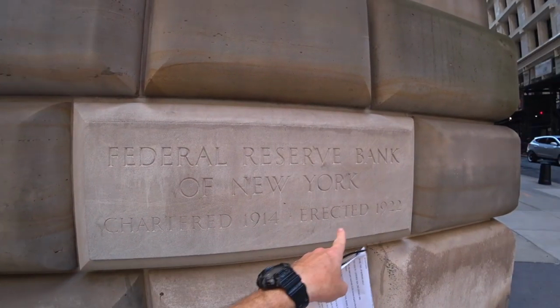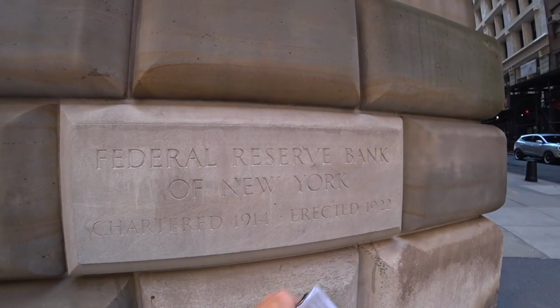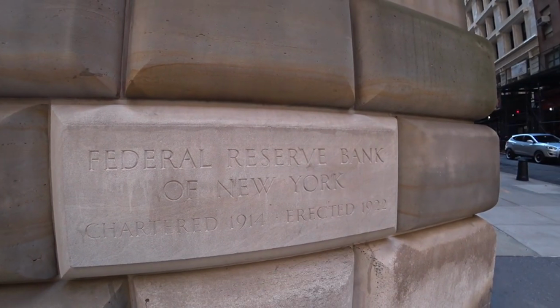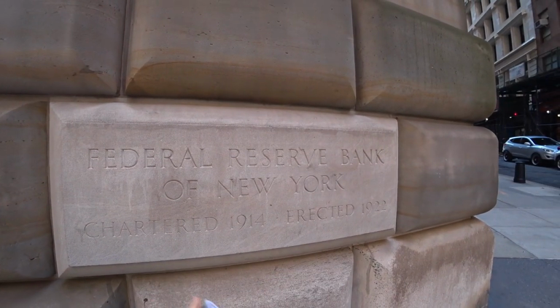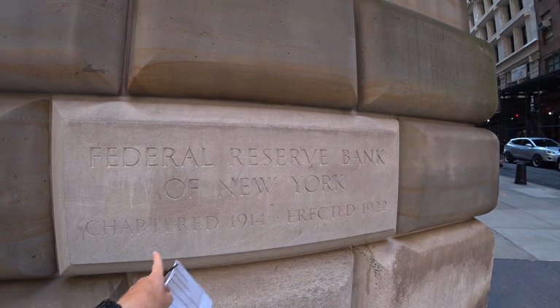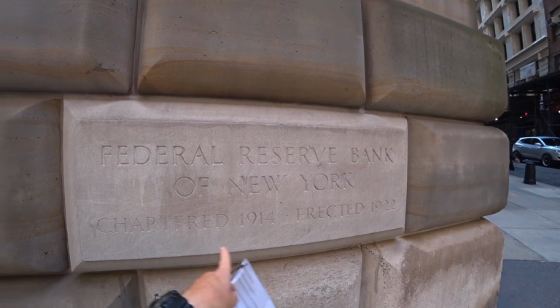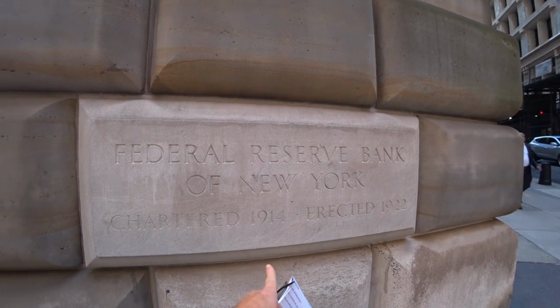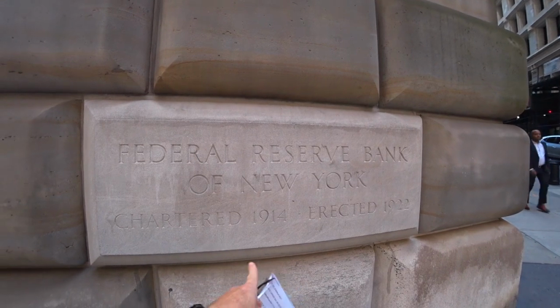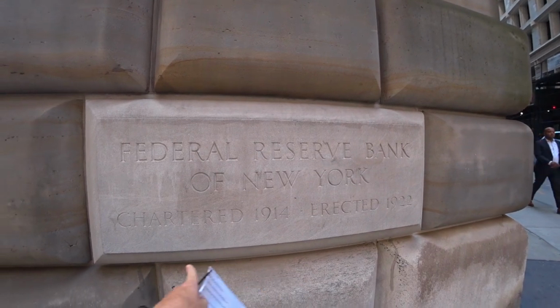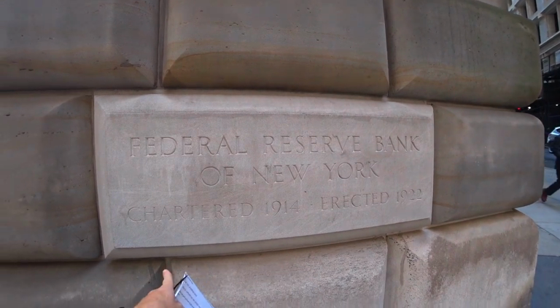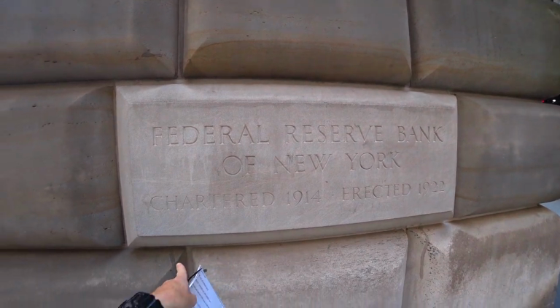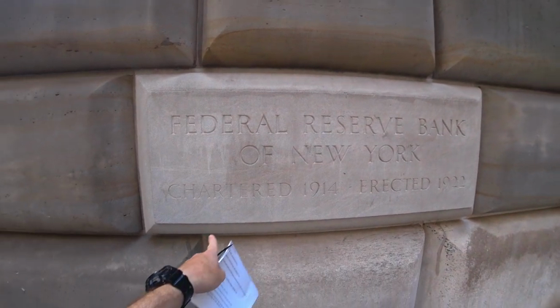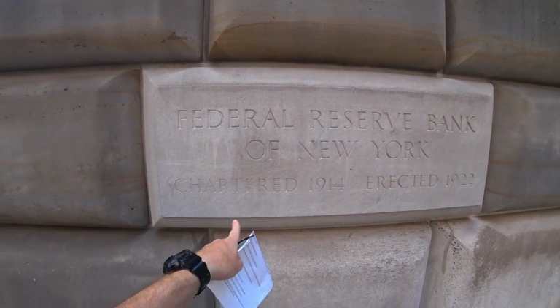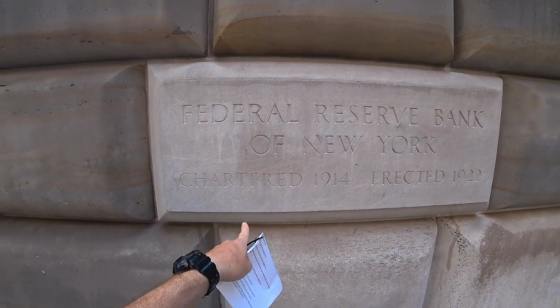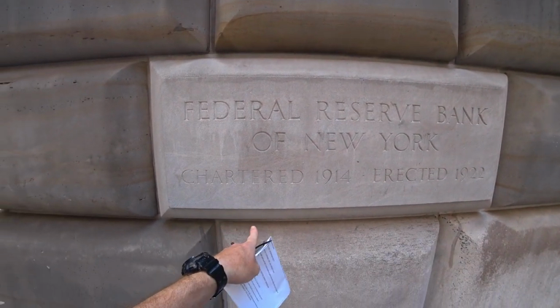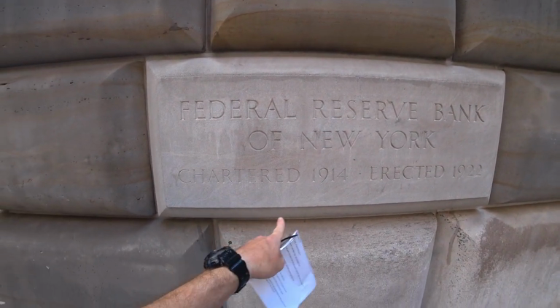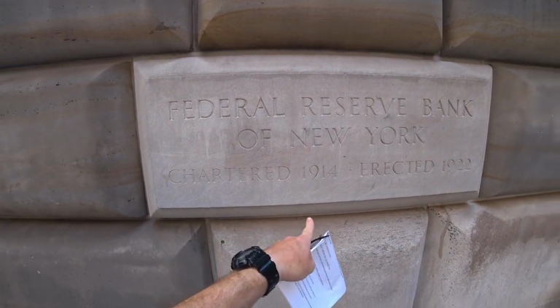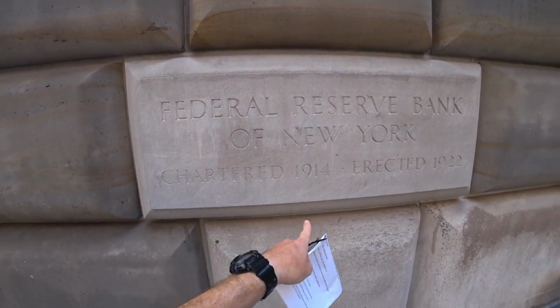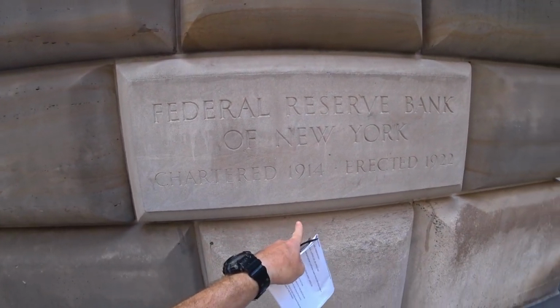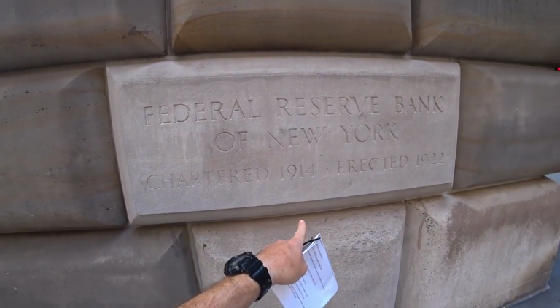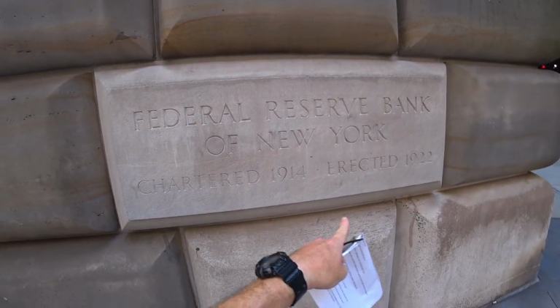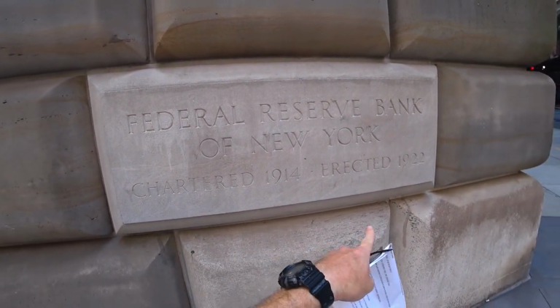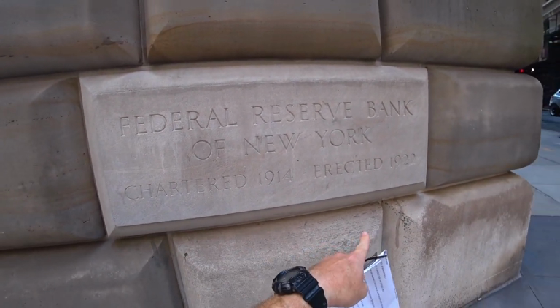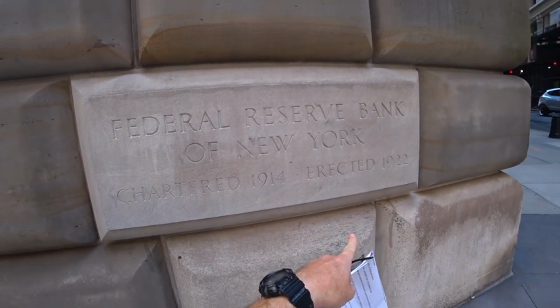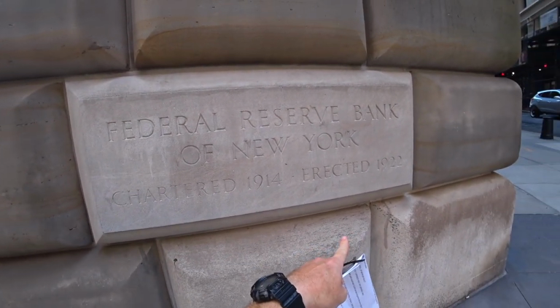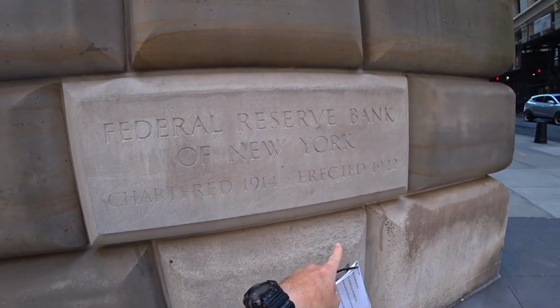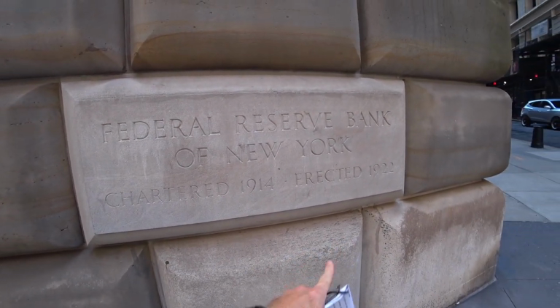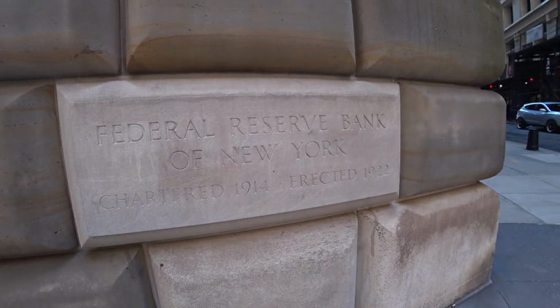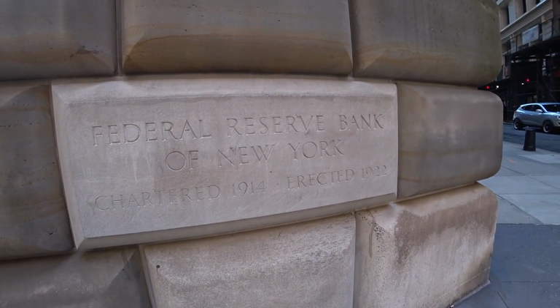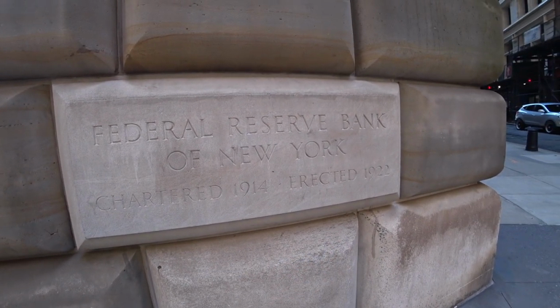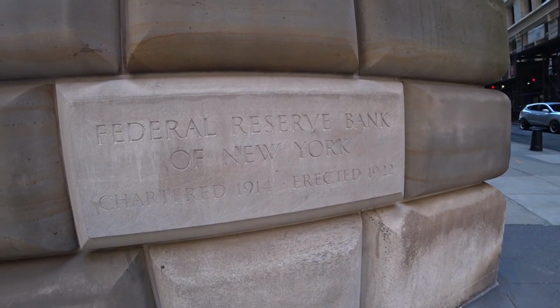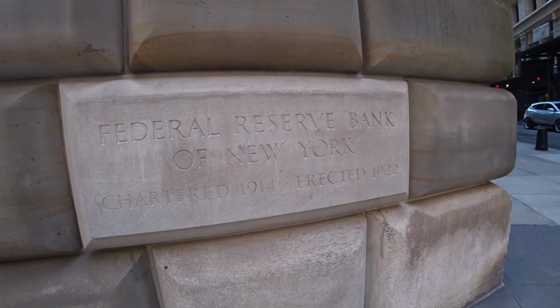So here you can see: Federal Reserve Bank of New York, chartered 1914, erected 1922.